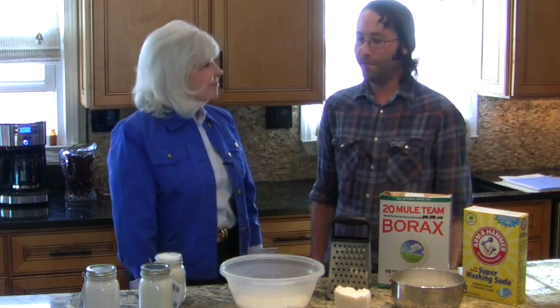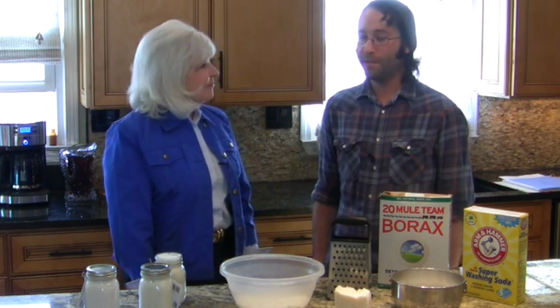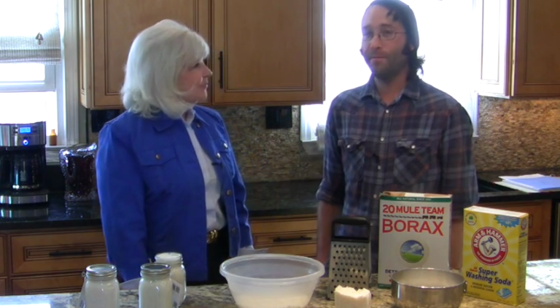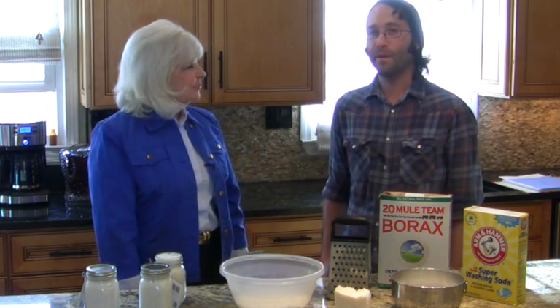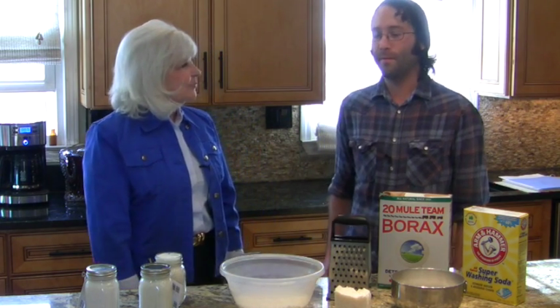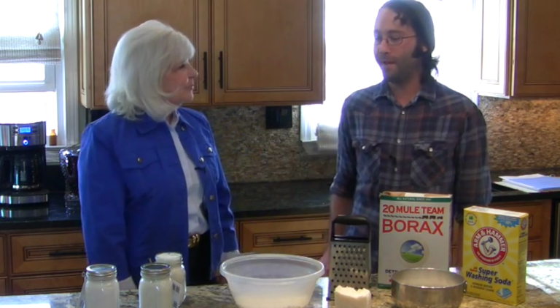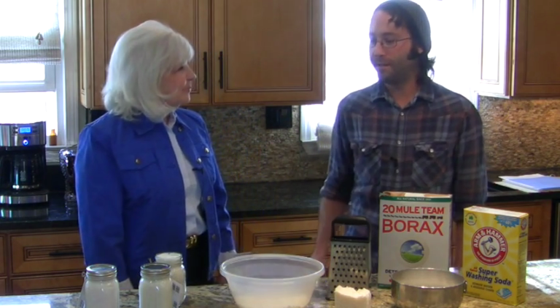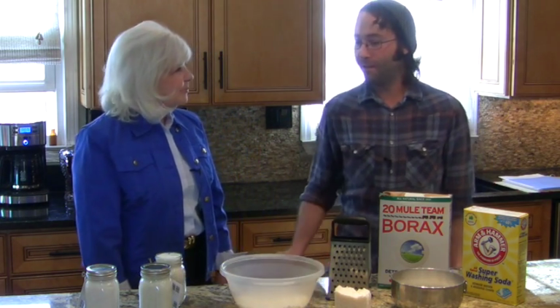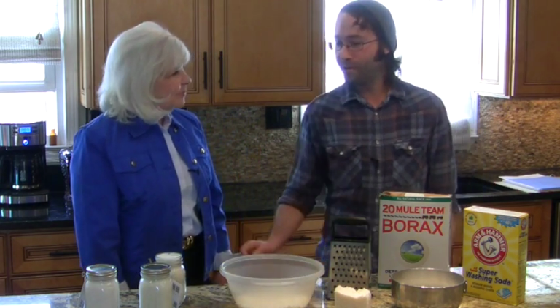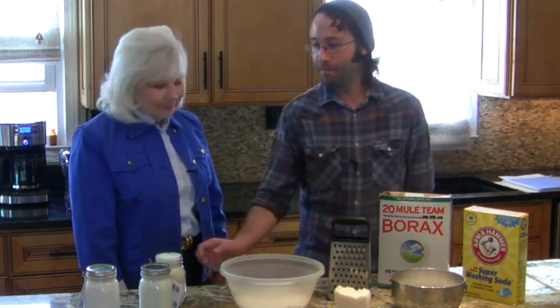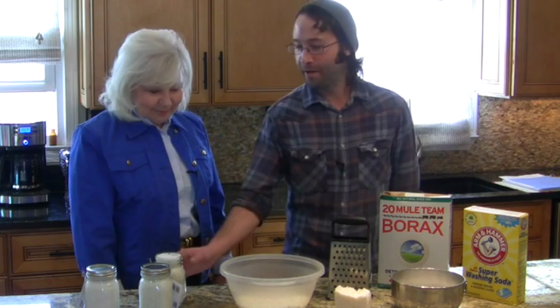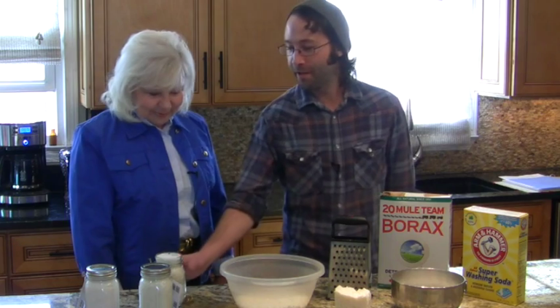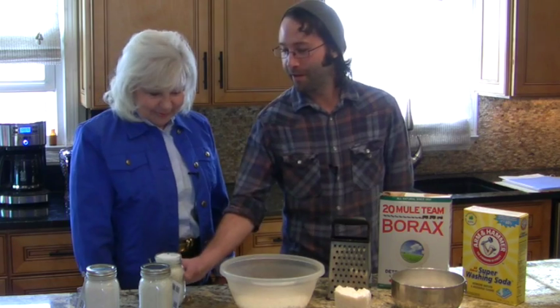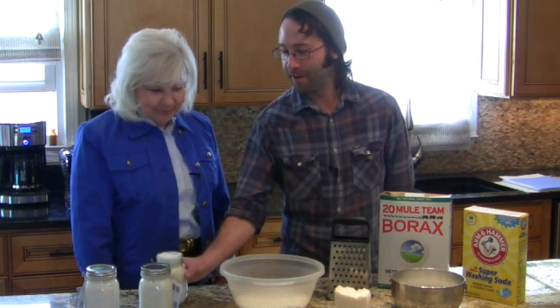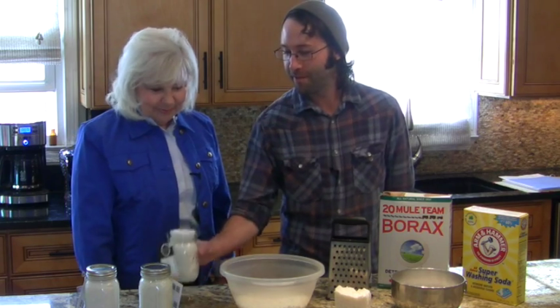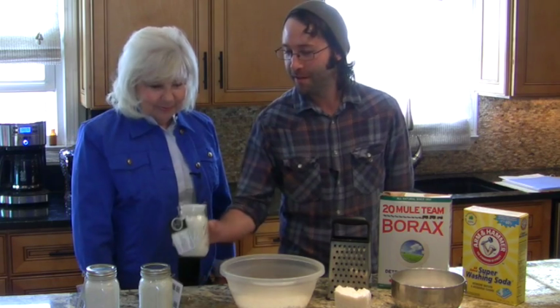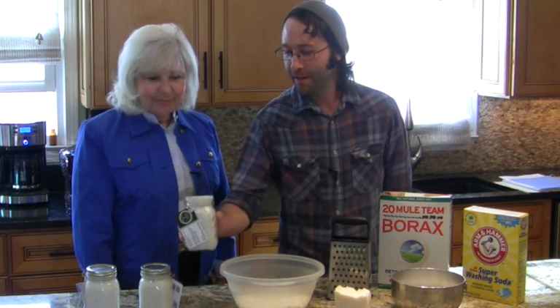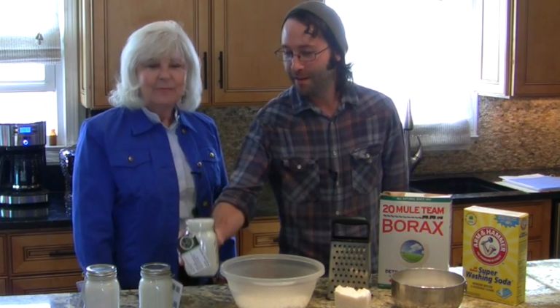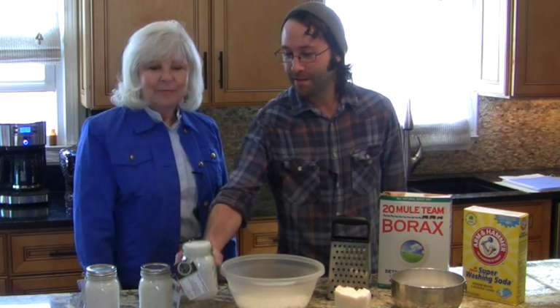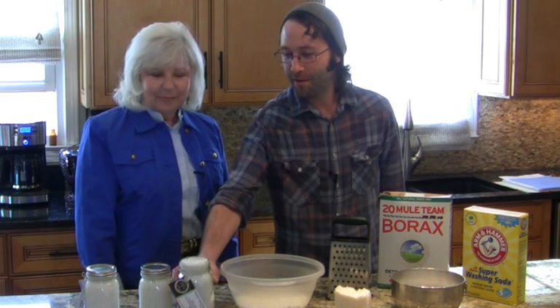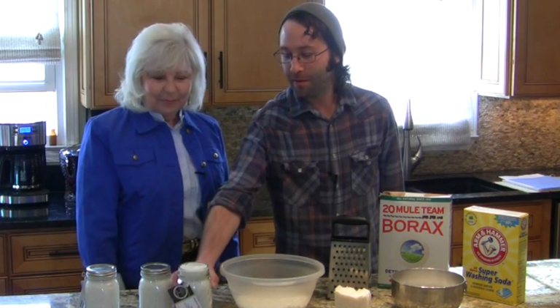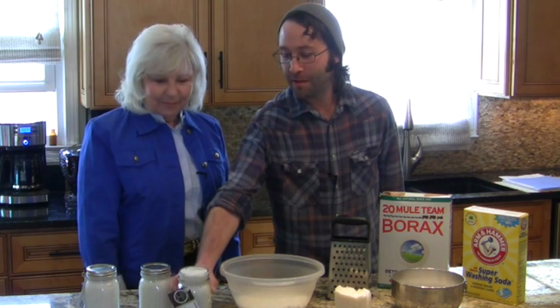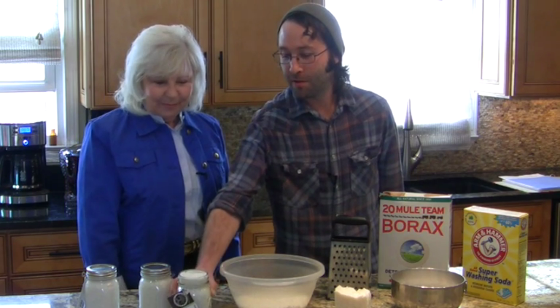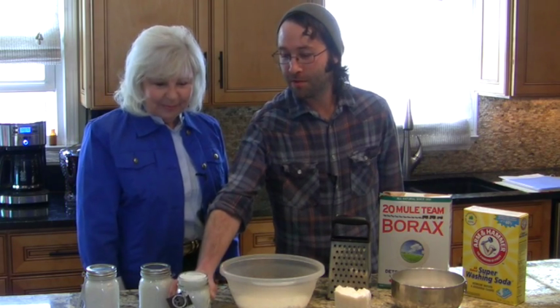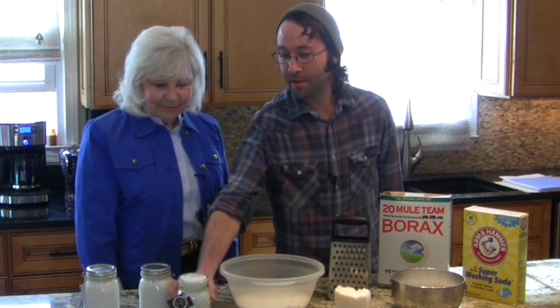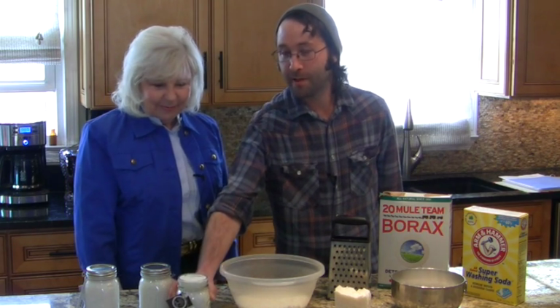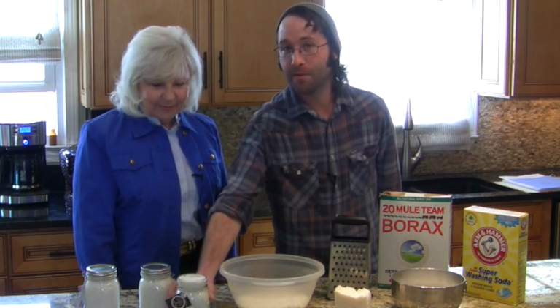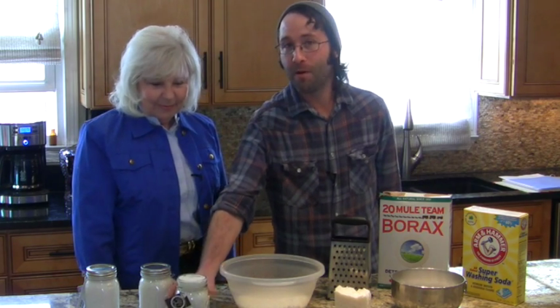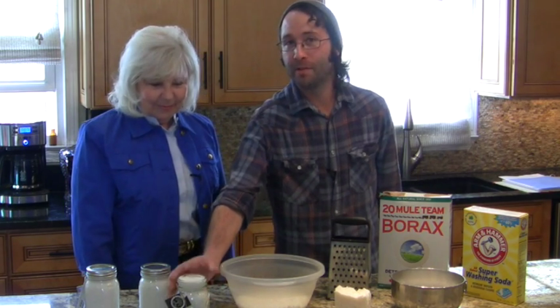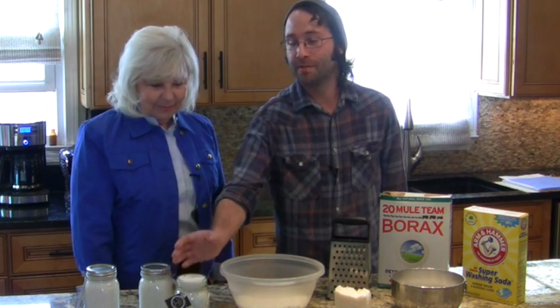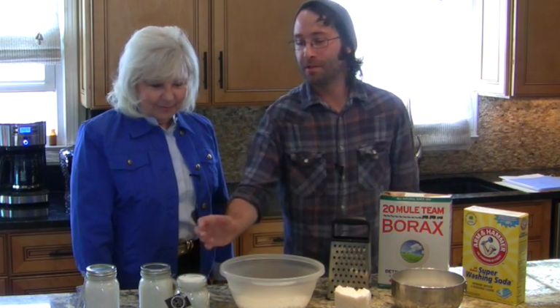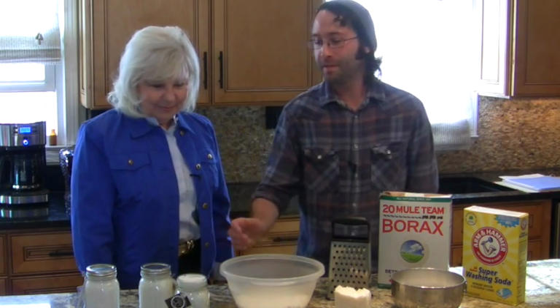Well today we're going to be making the laundry butter that we offer. It is an all natural alternative to laundry detergent.